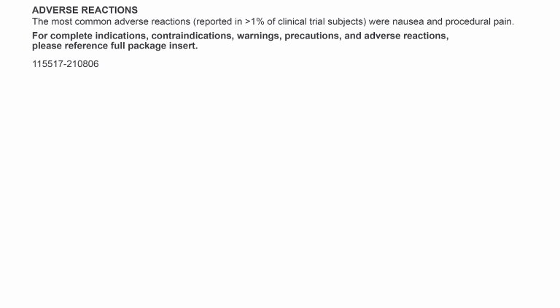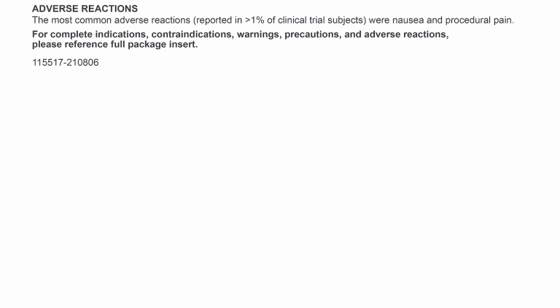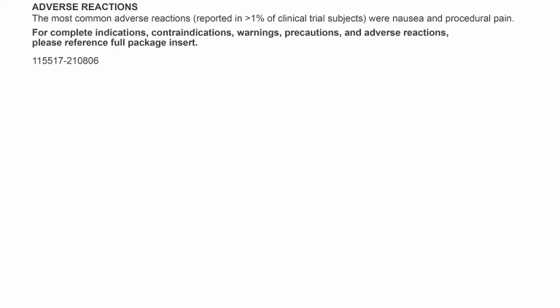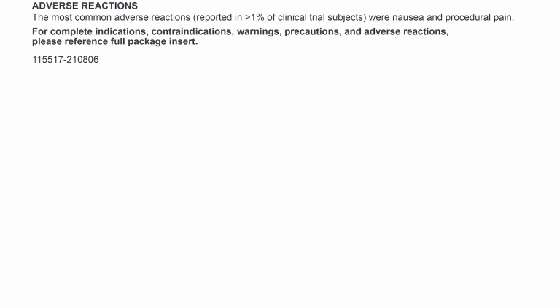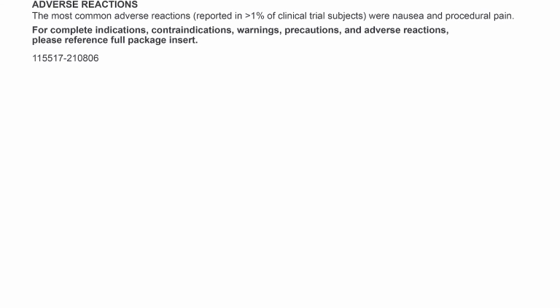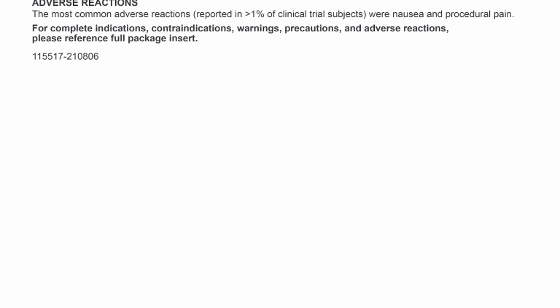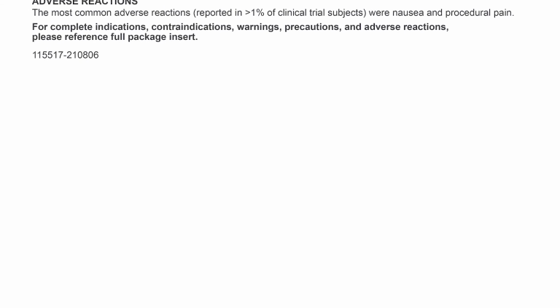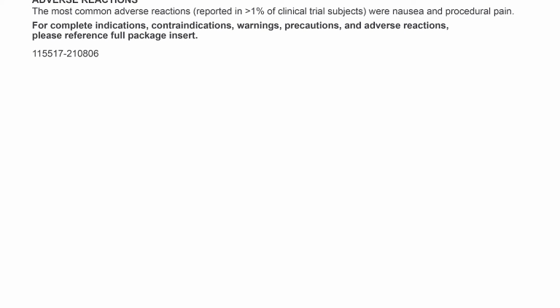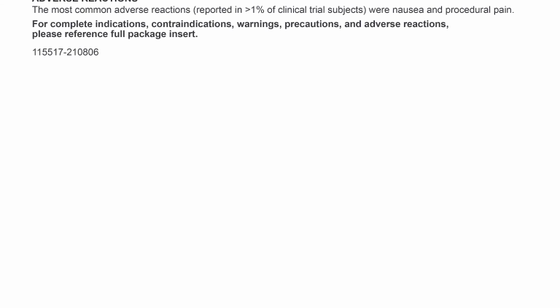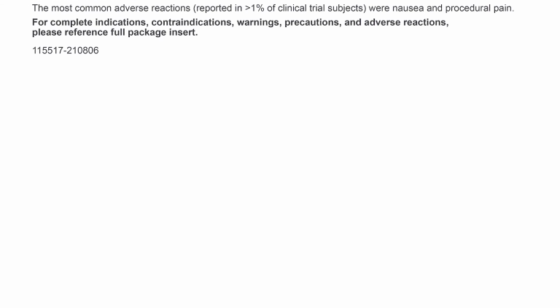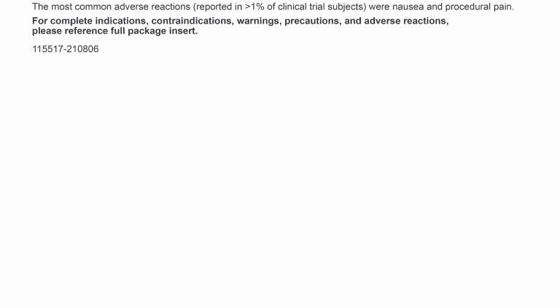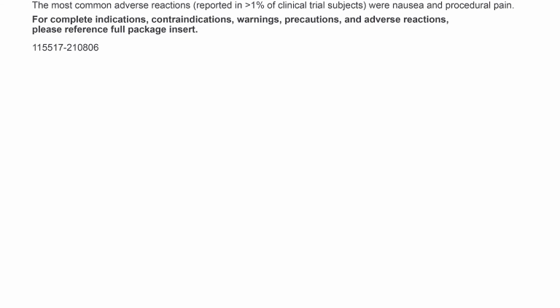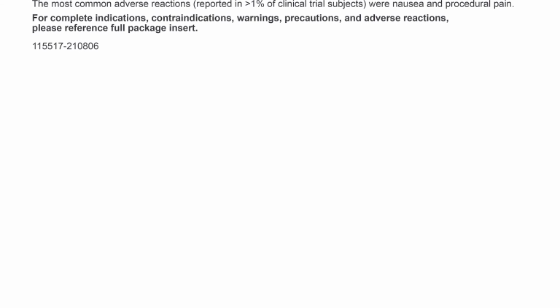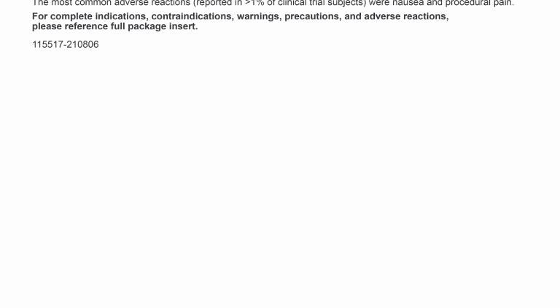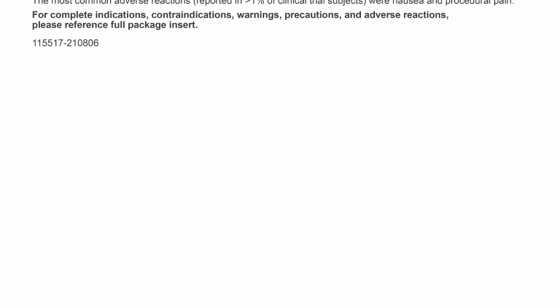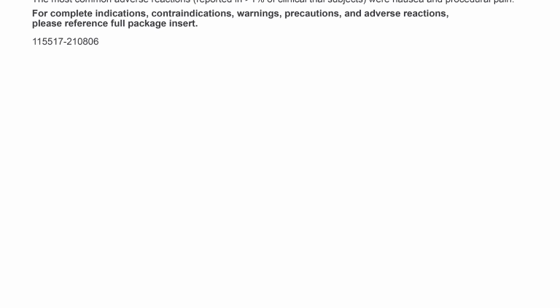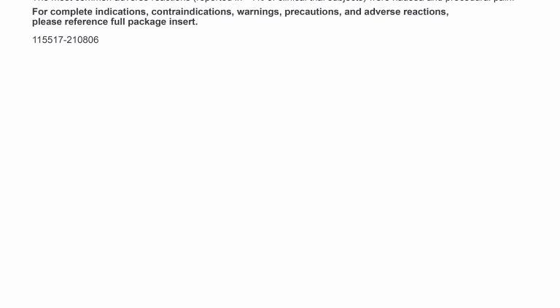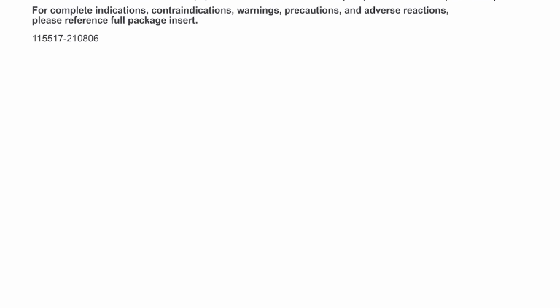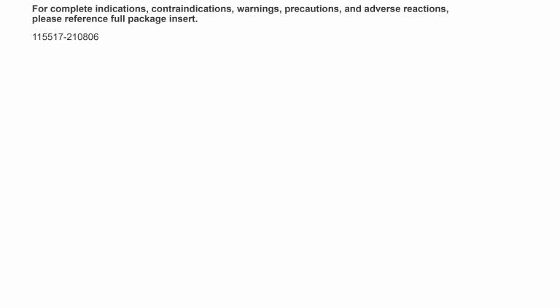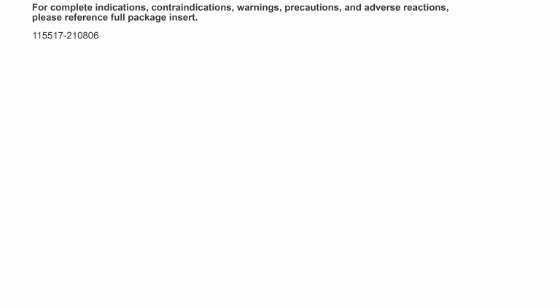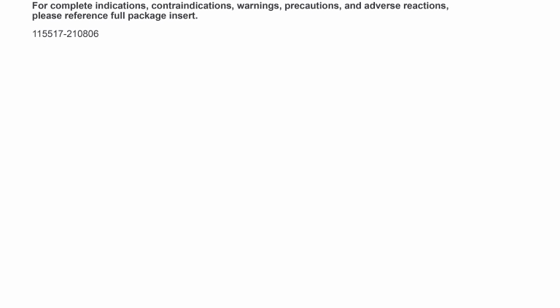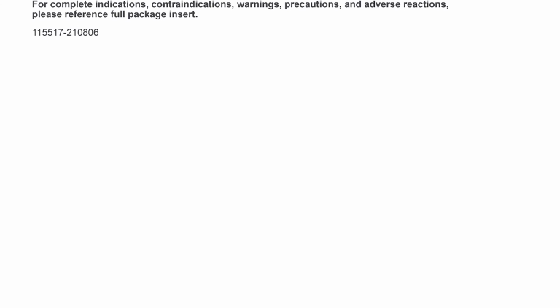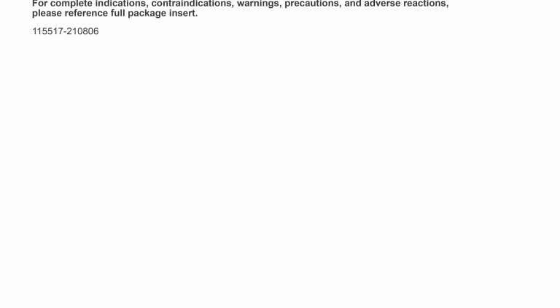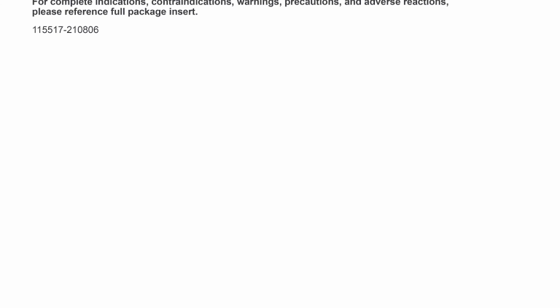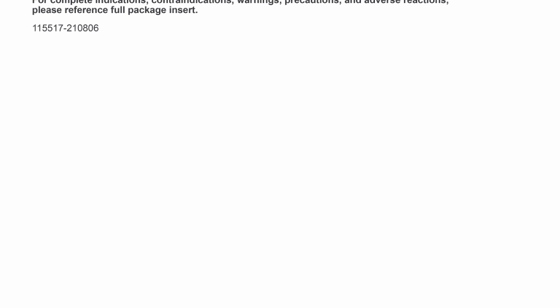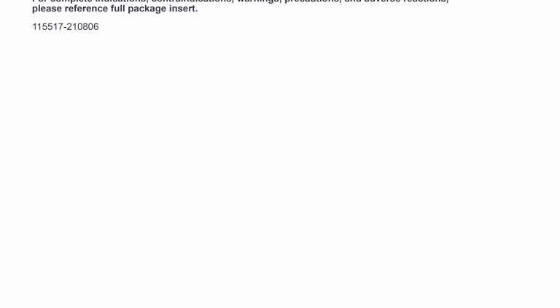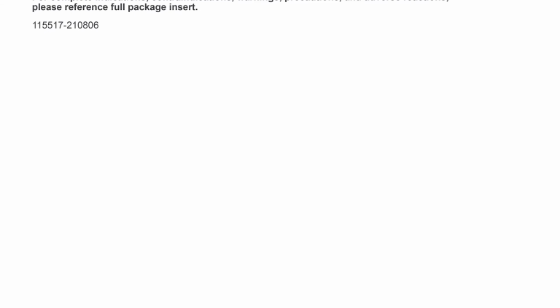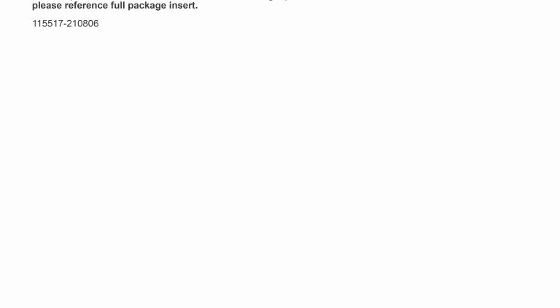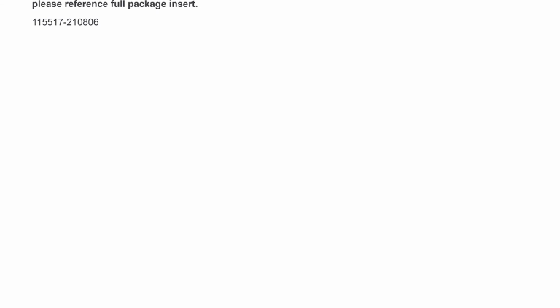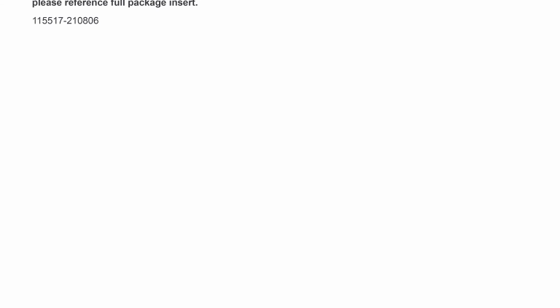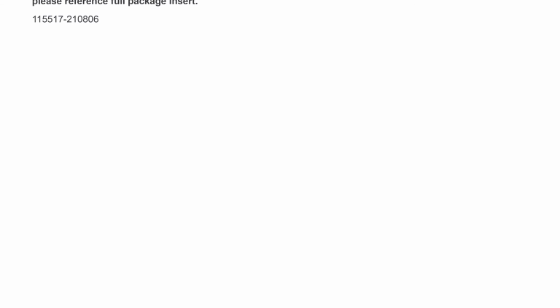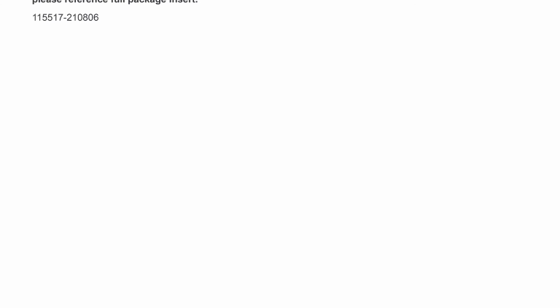For complete indications, contraindications, warnings, precautions, and adverse reactions, please reference the full package insert.